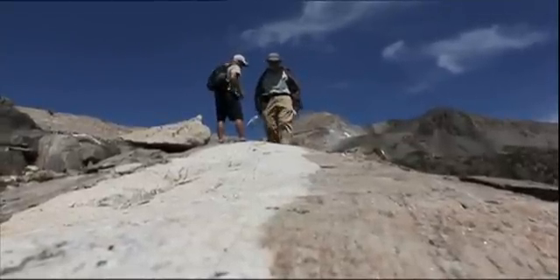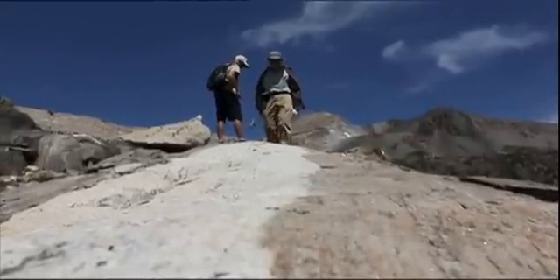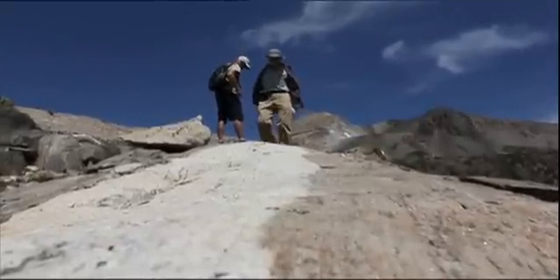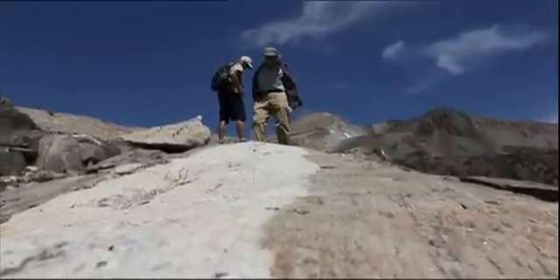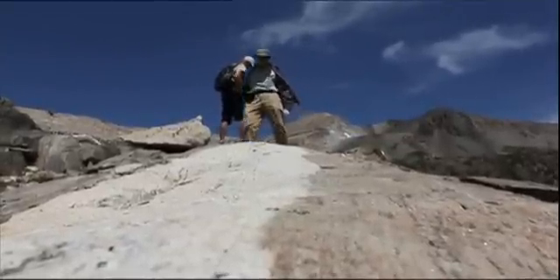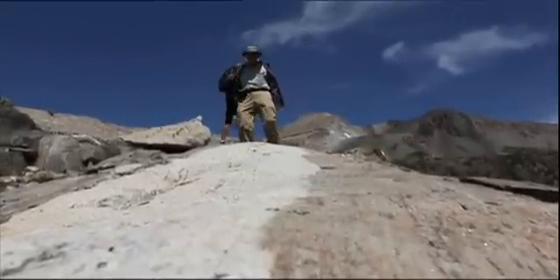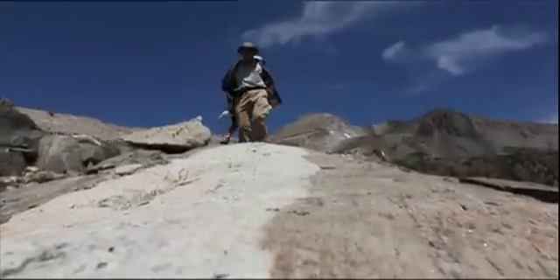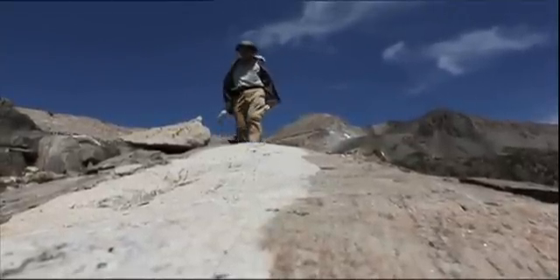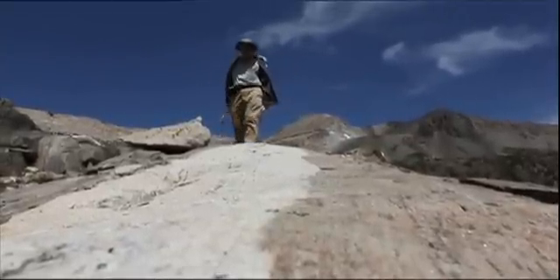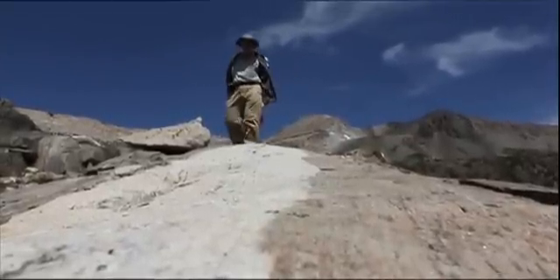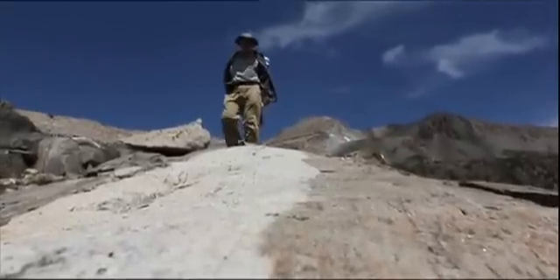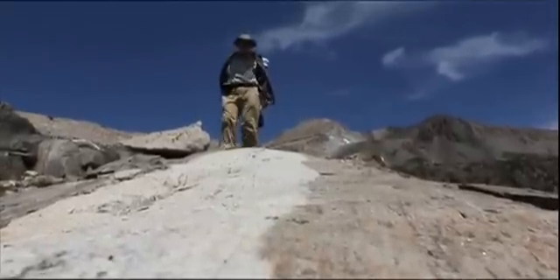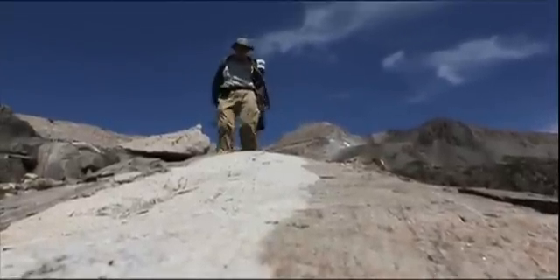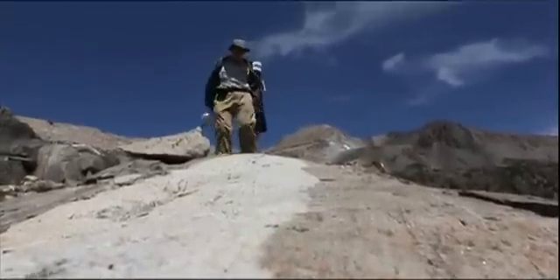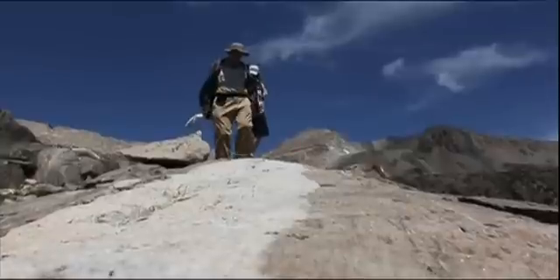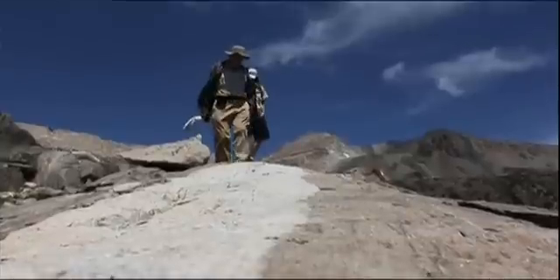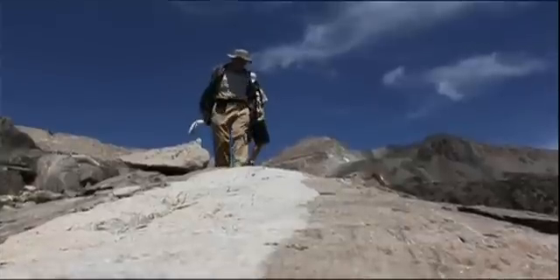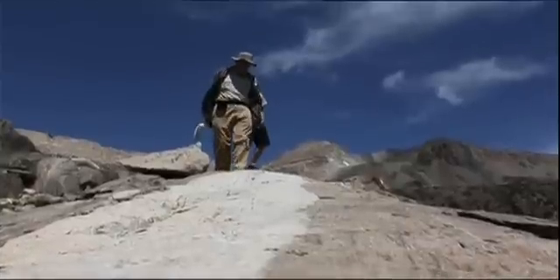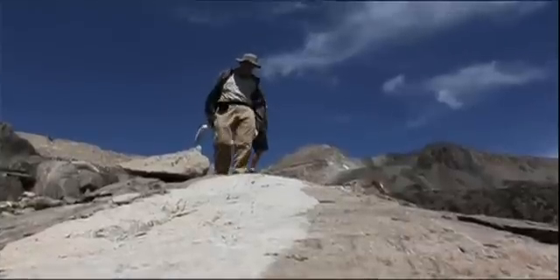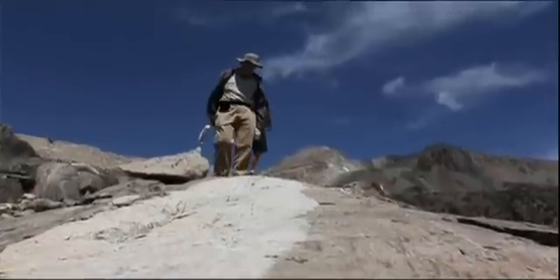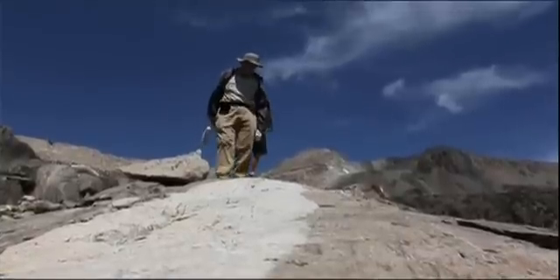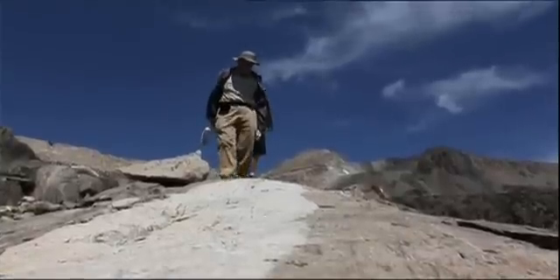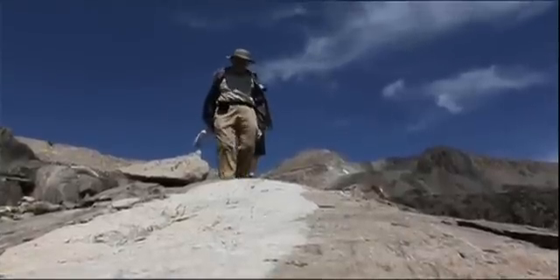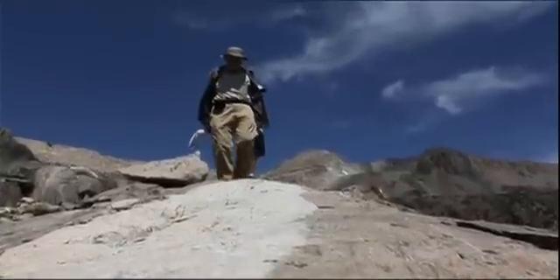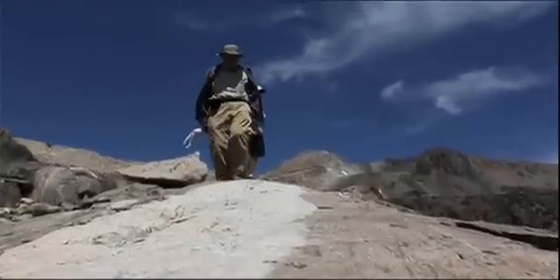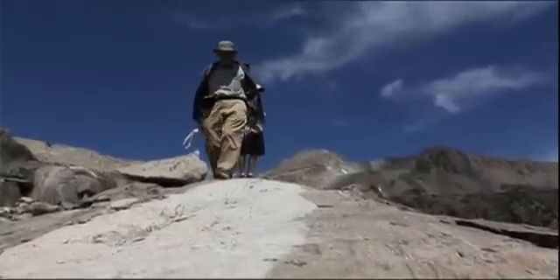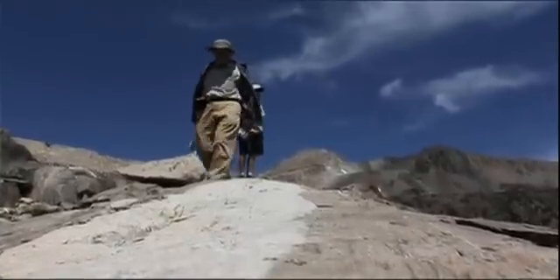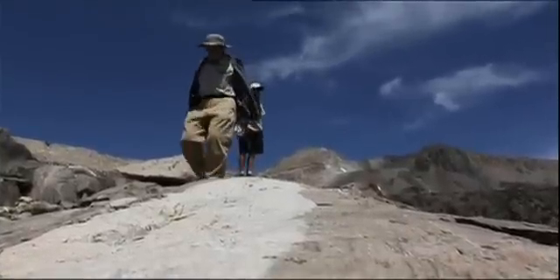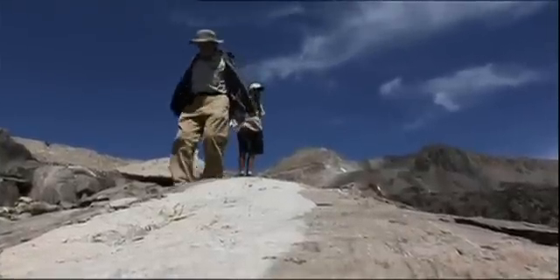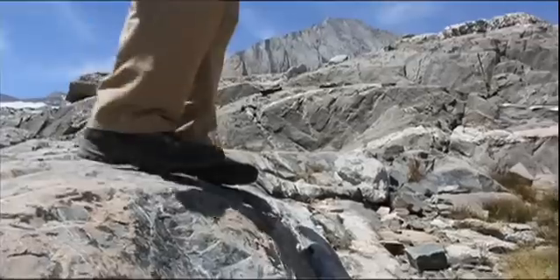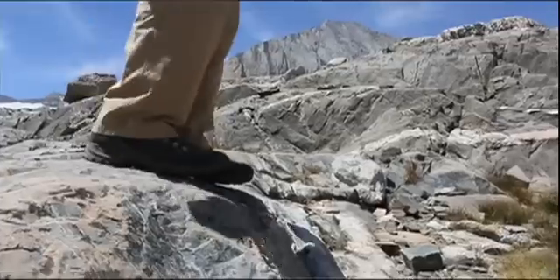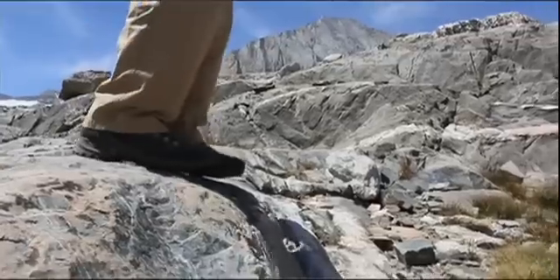The granite here is about 90 million years old.